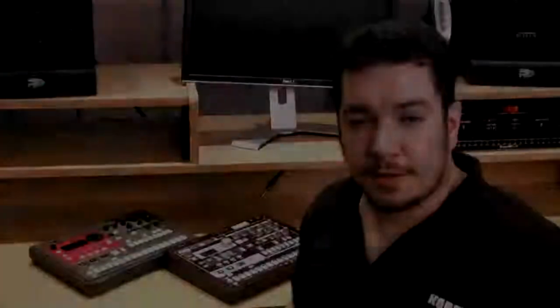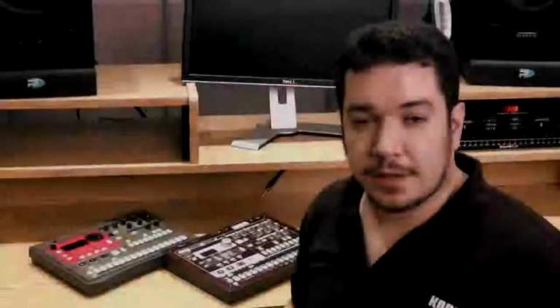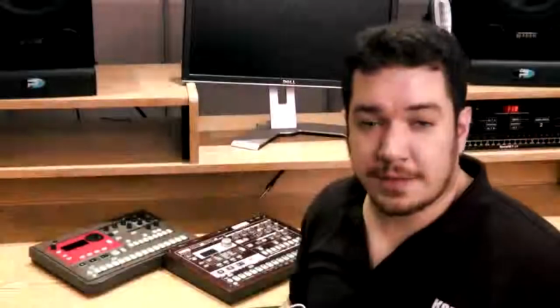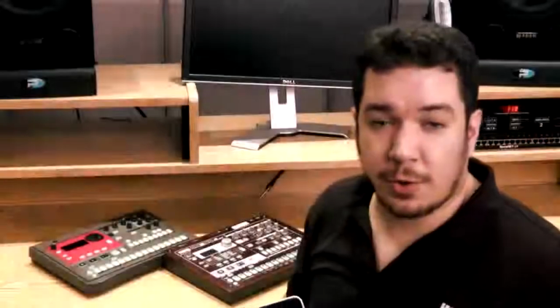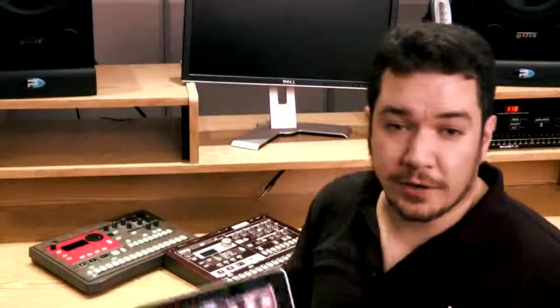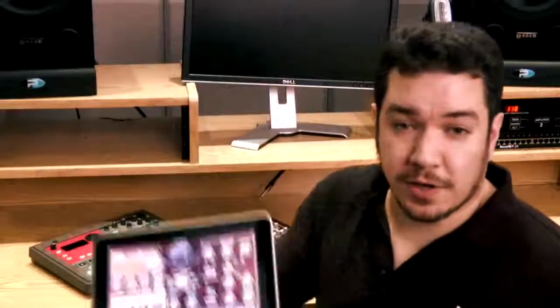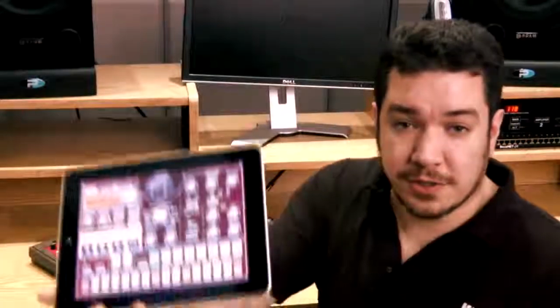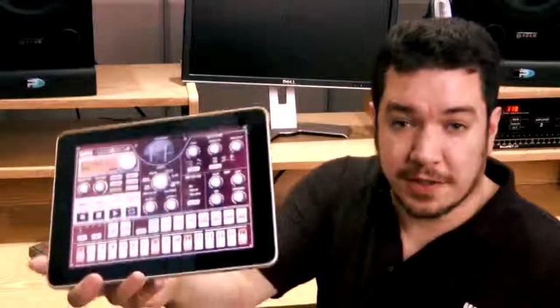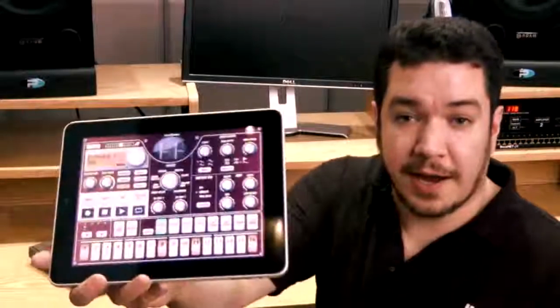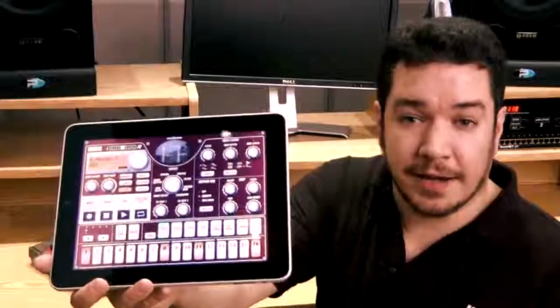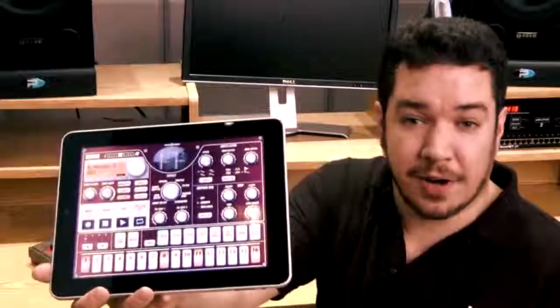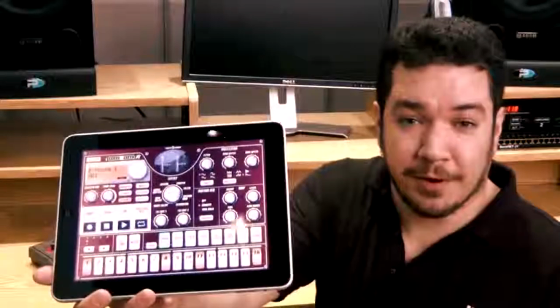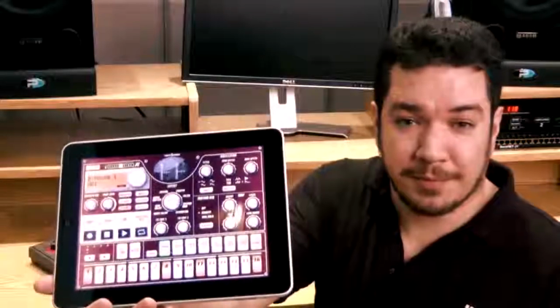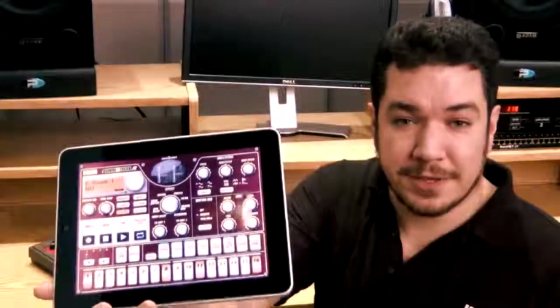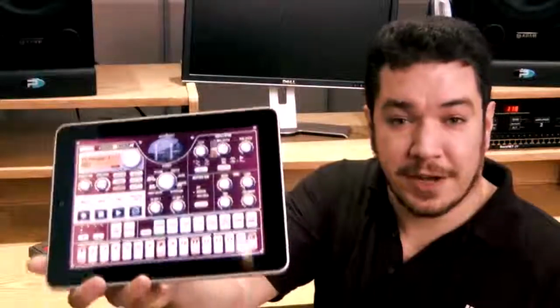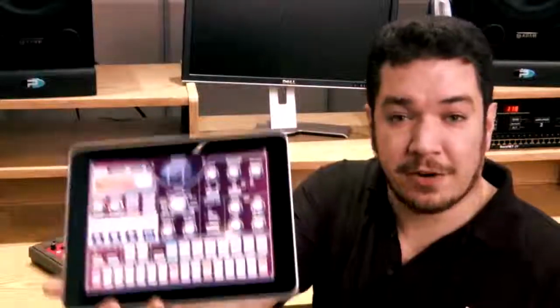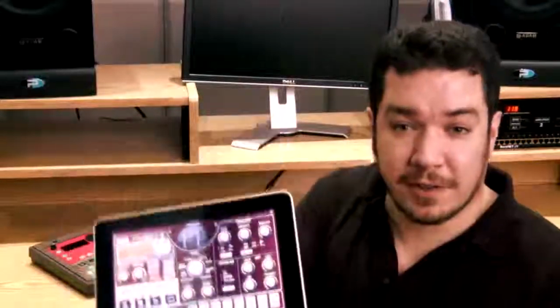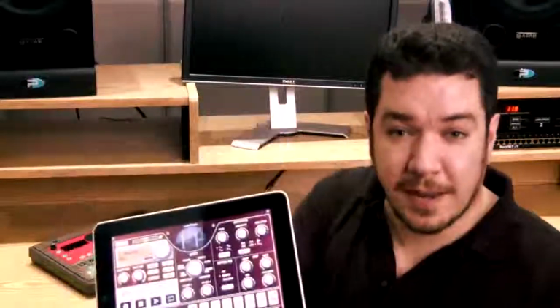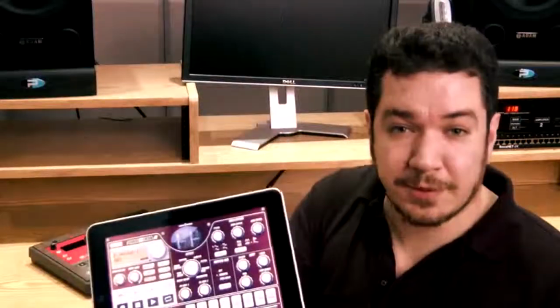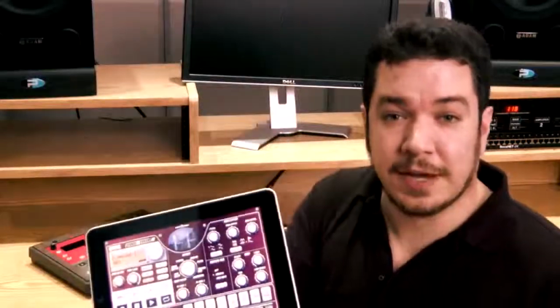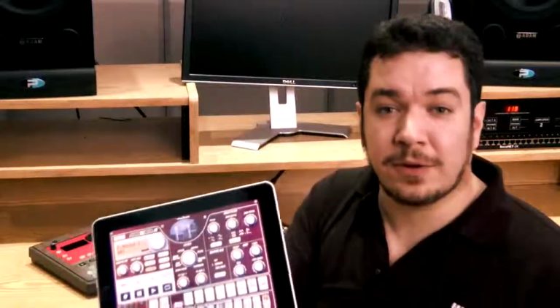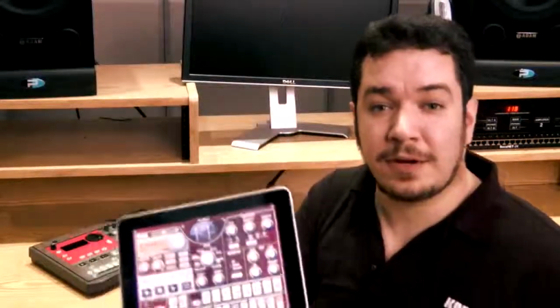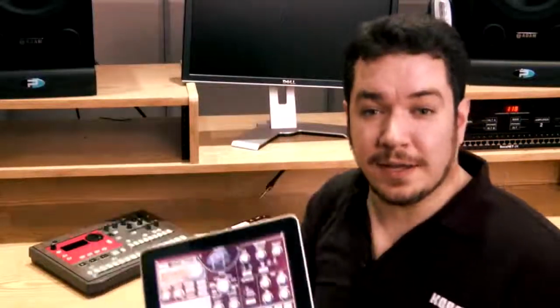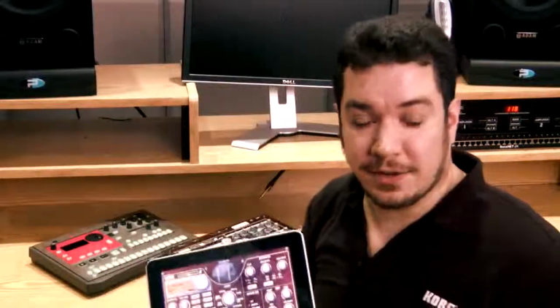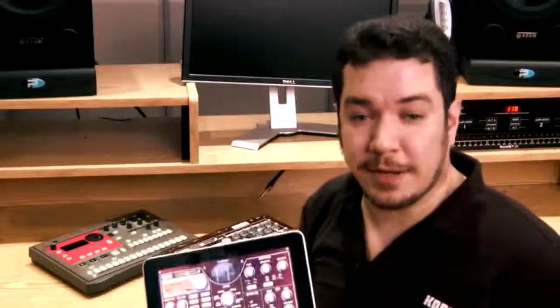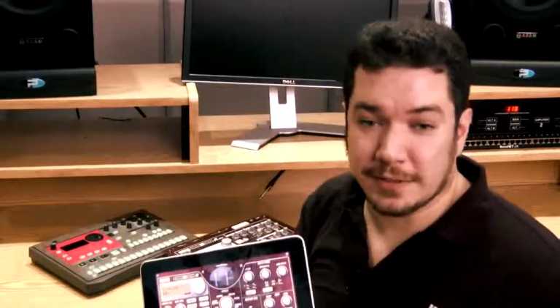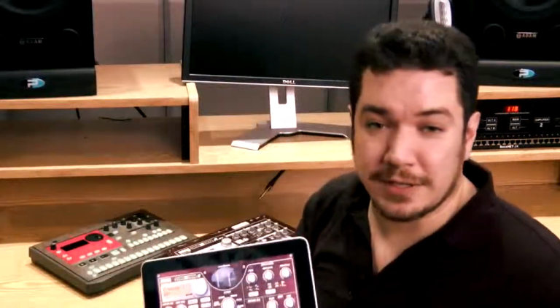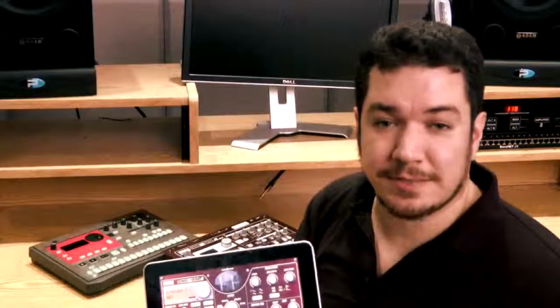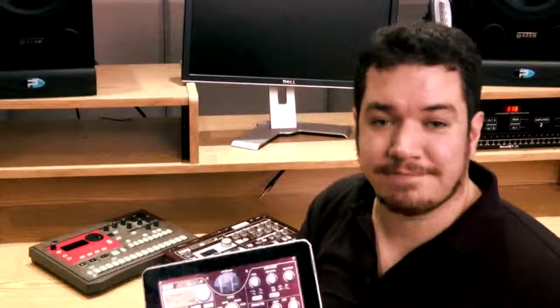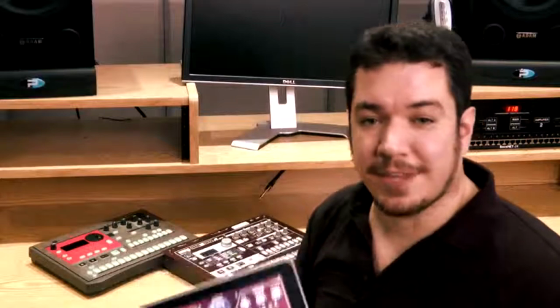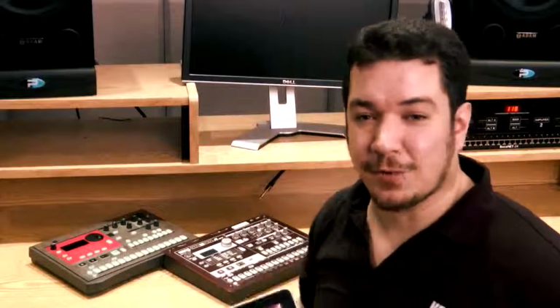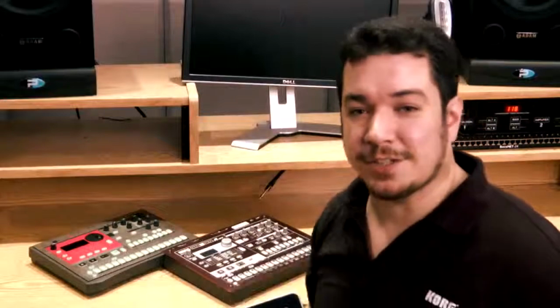So that's a quick introduction to the iElectribe. You can head on over to the App Store, download it, and start making some beats. Thanks for watching.